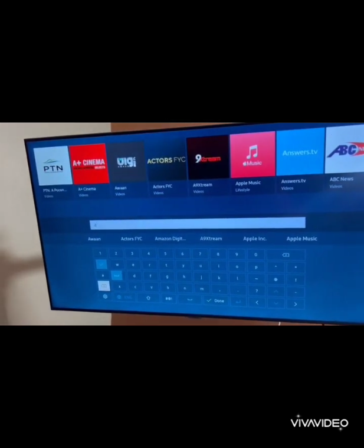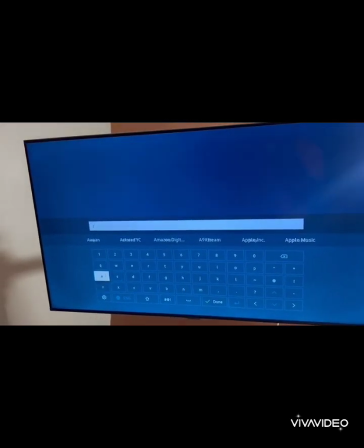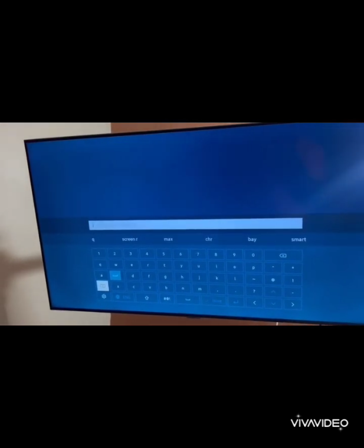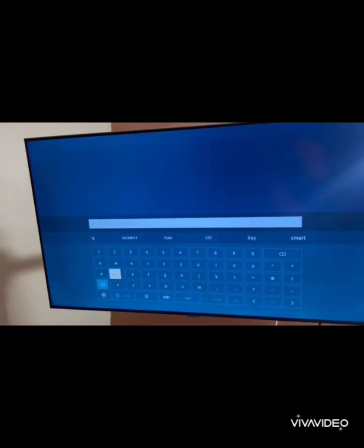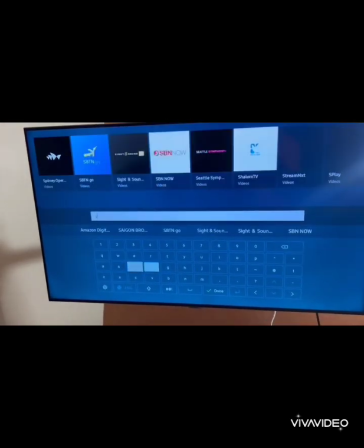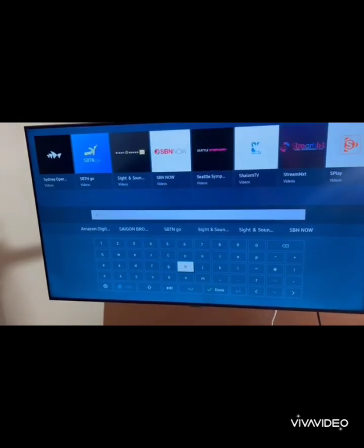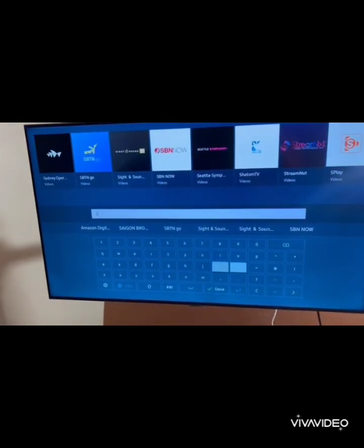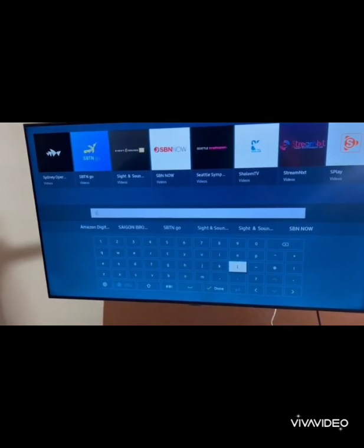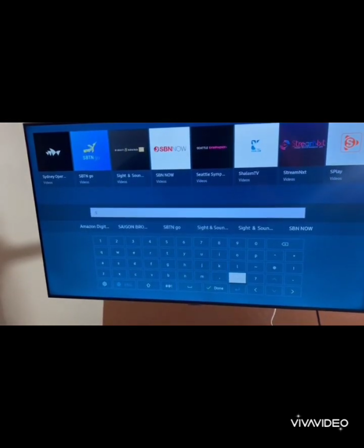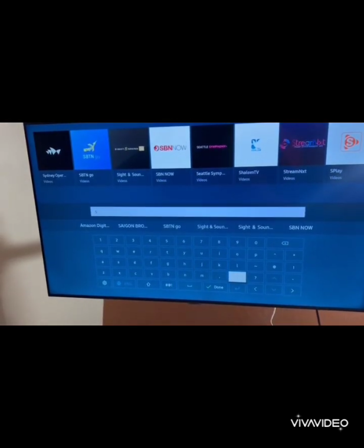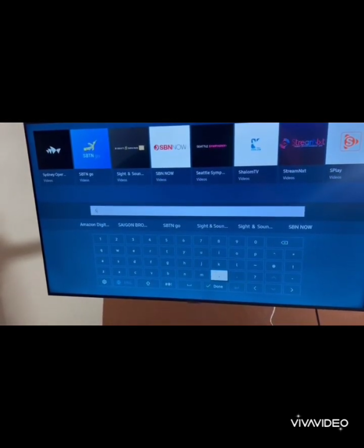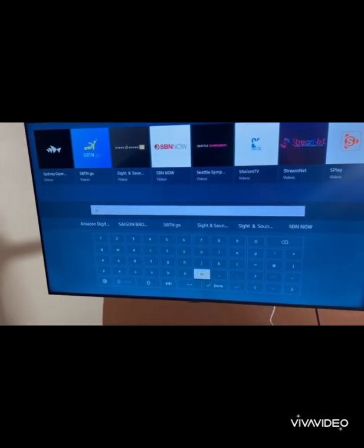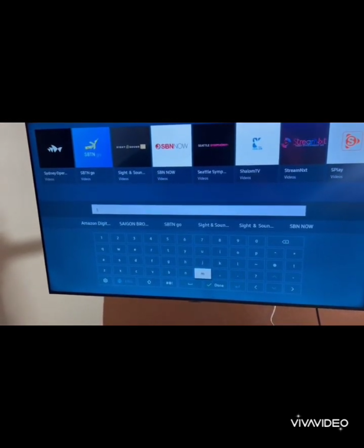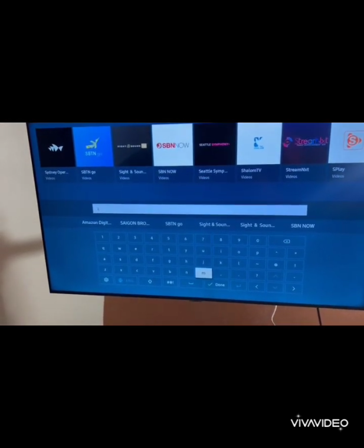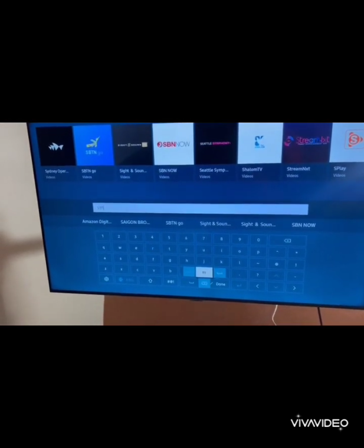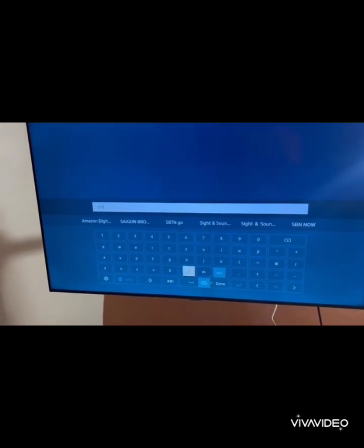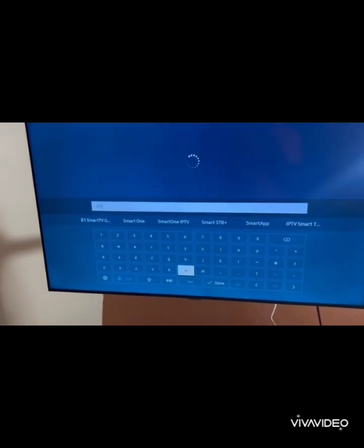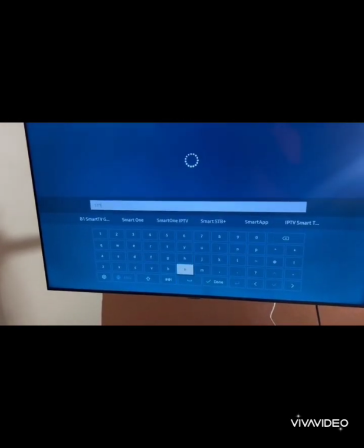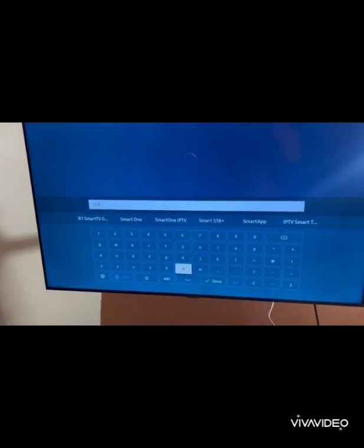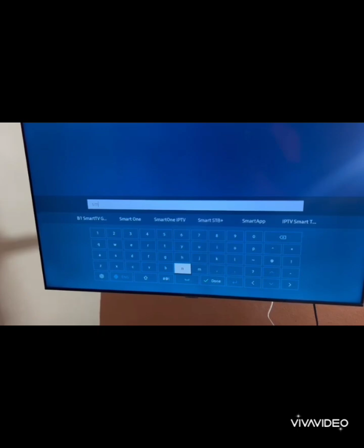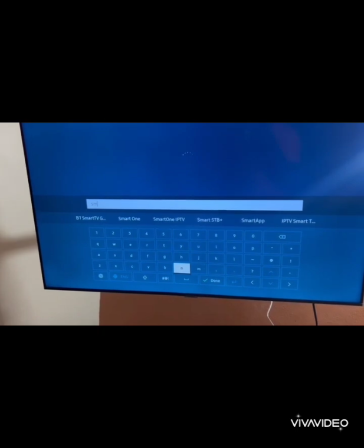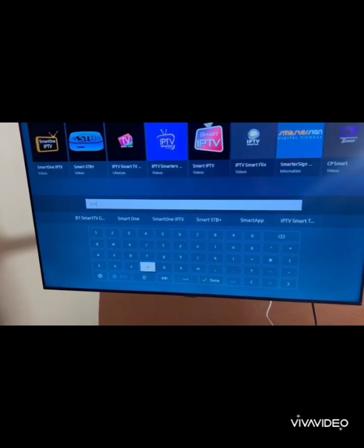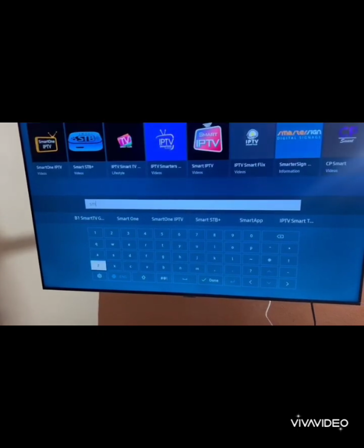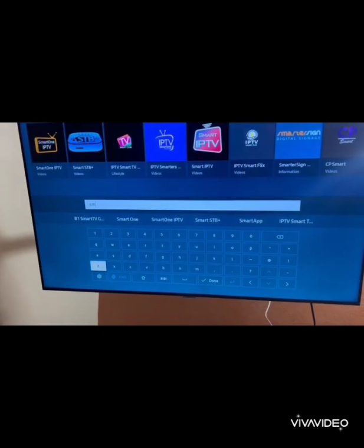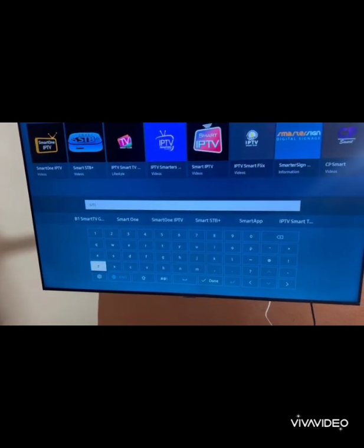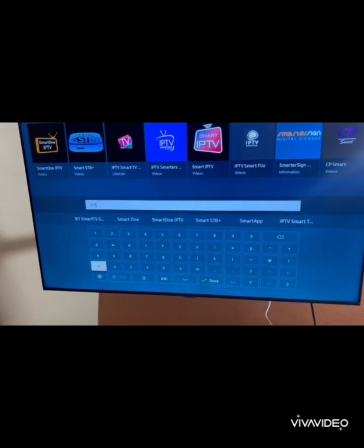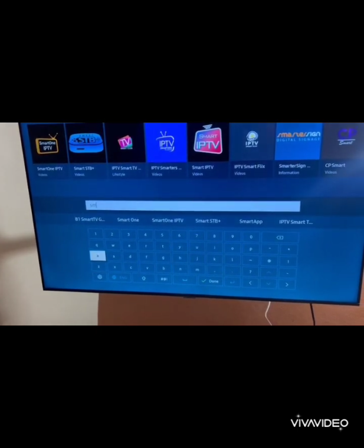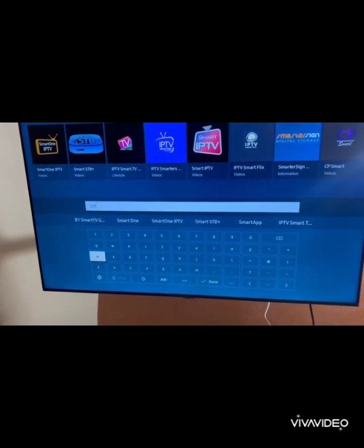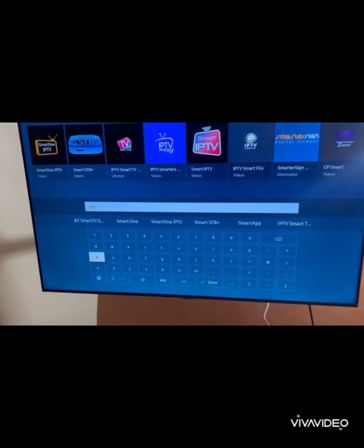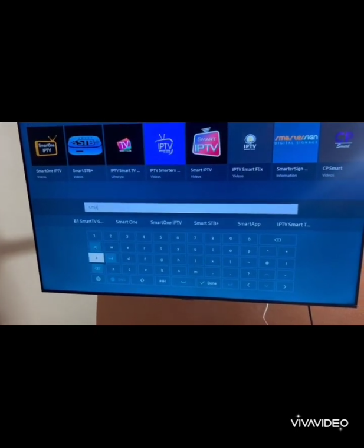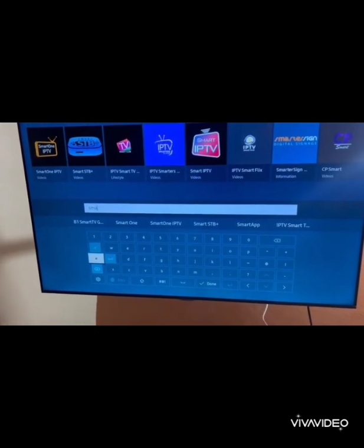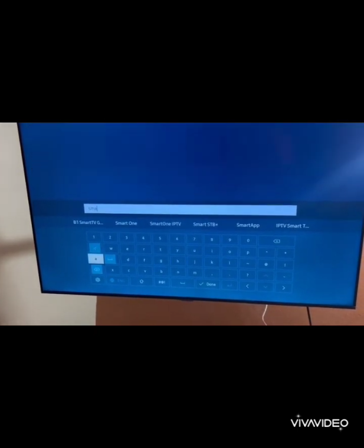Step 4: When you find IPTV Smarters Pro, select it, then download and install. This might take a moment, so hang tight.